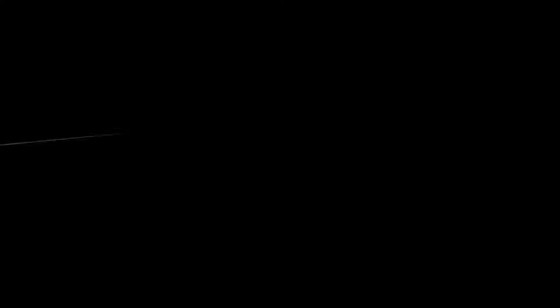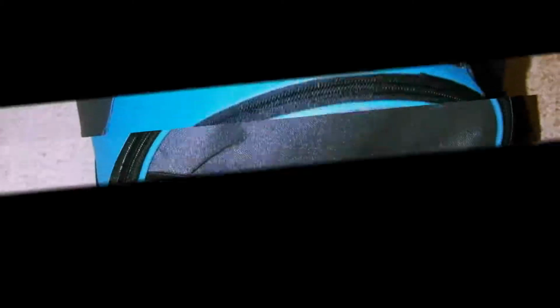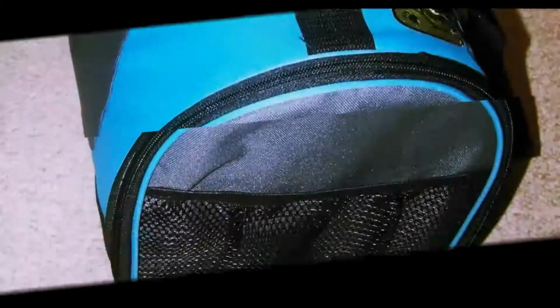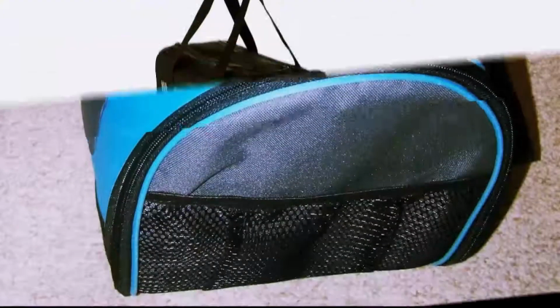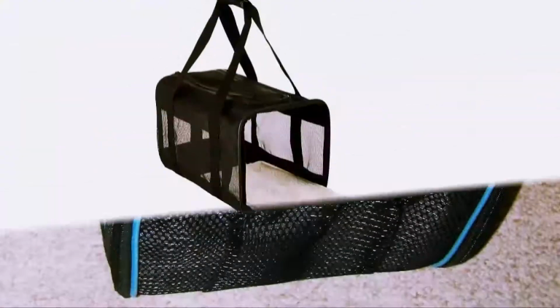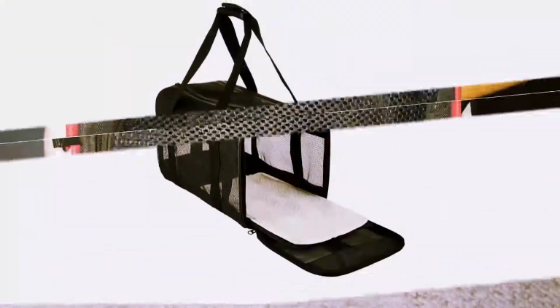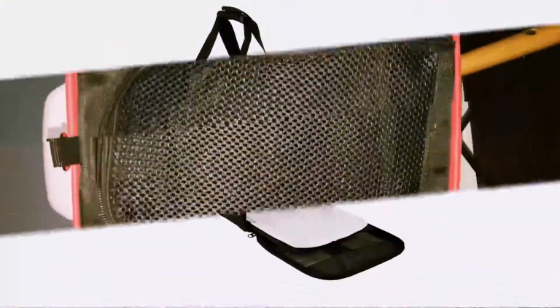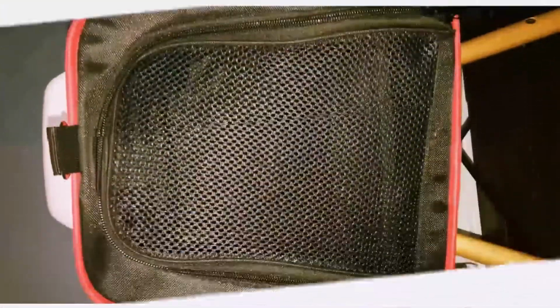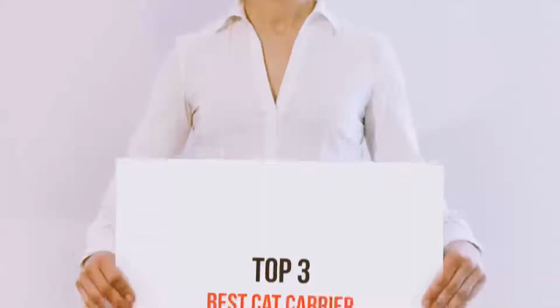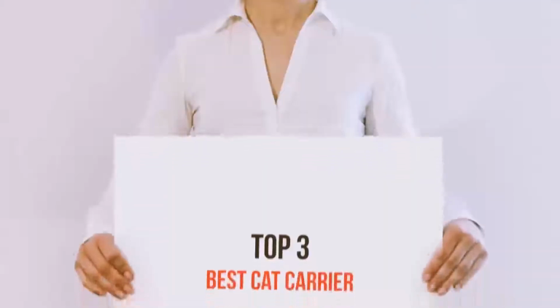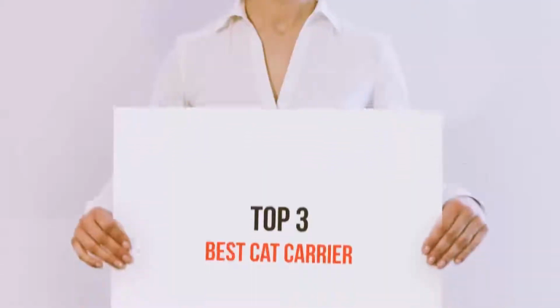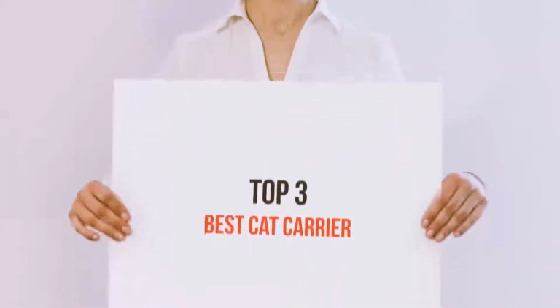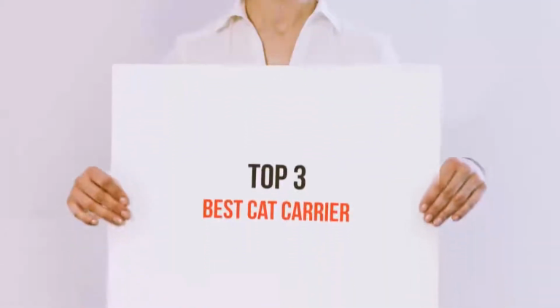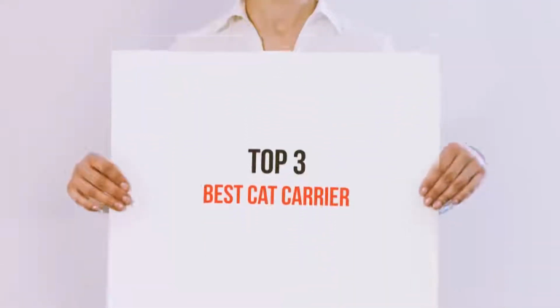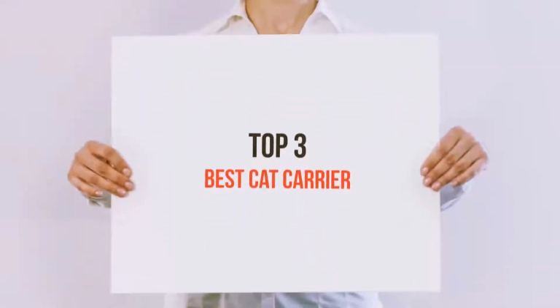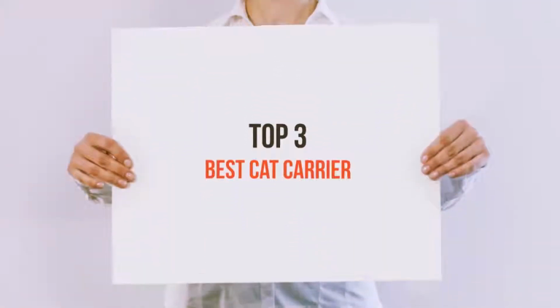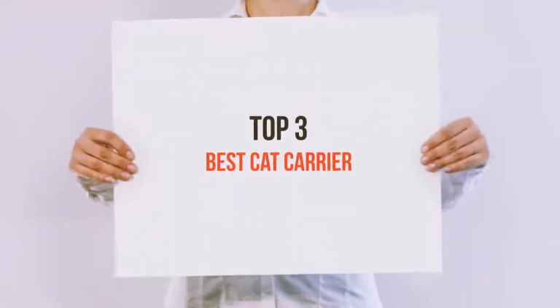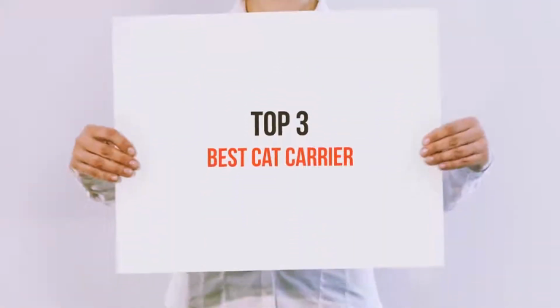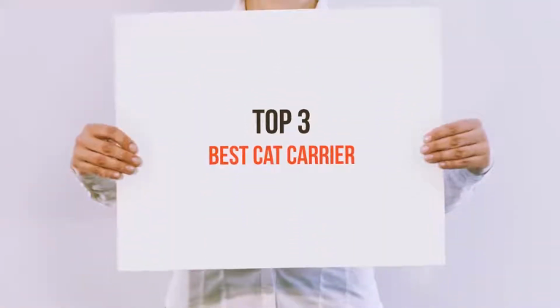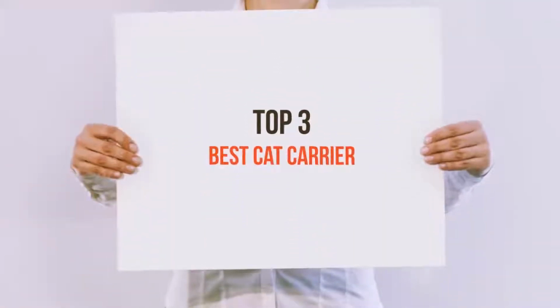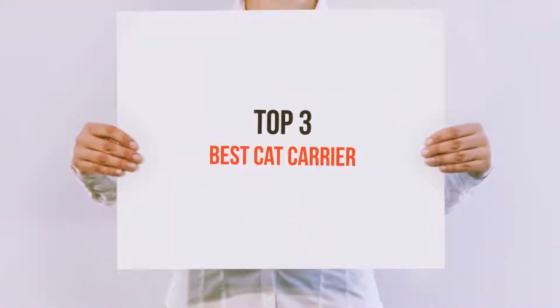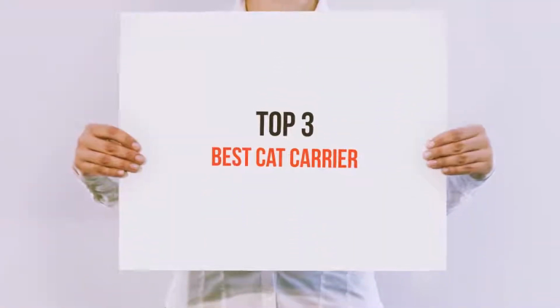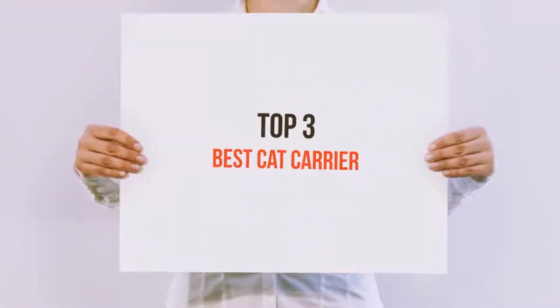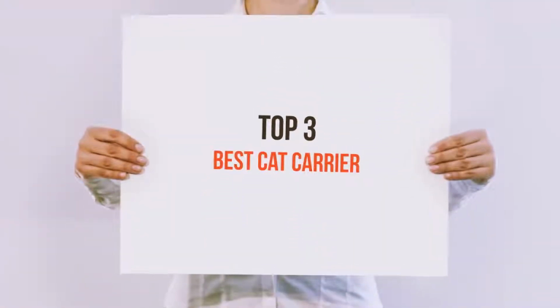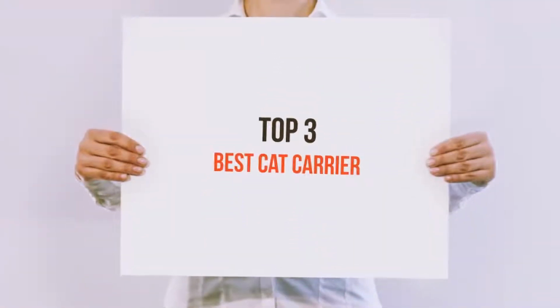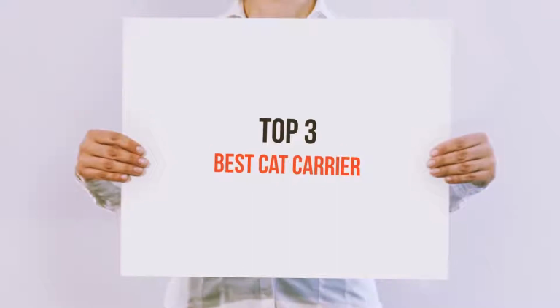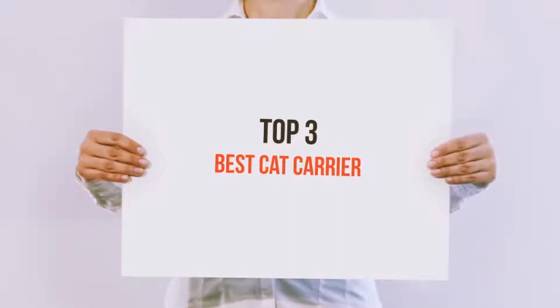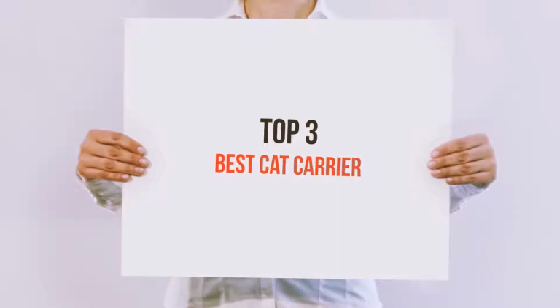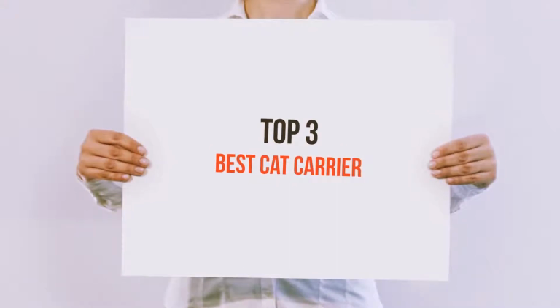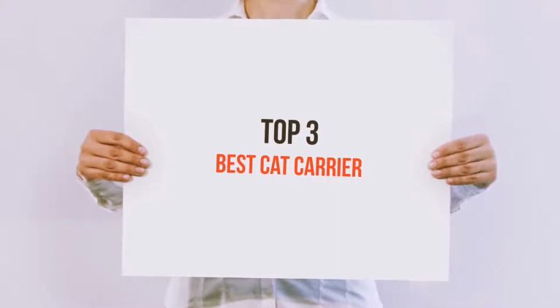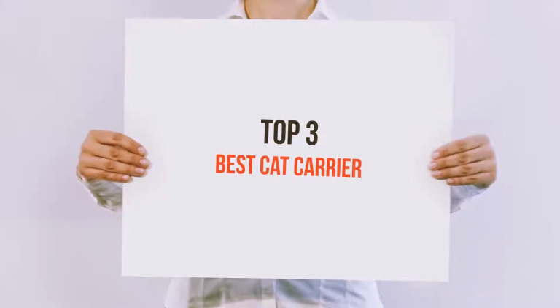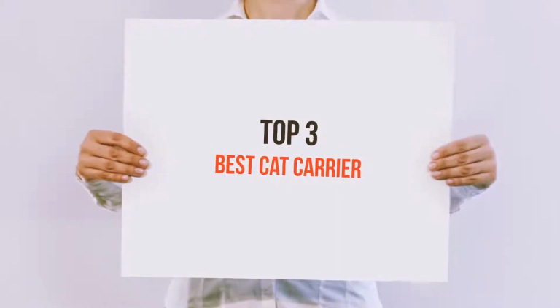Hello guys, welcome back to my channel. Today I'm going to talk about the top 3 best cat carriers.